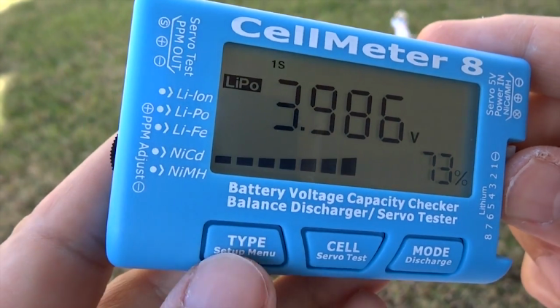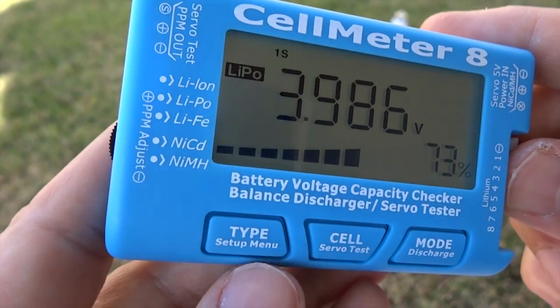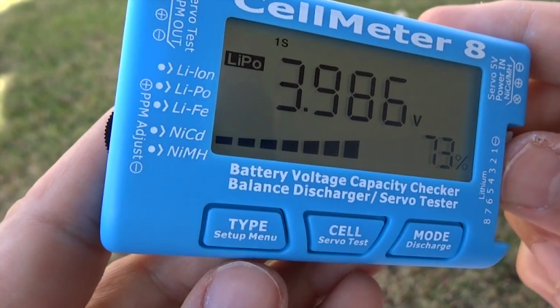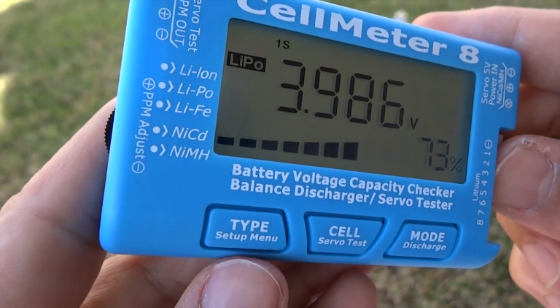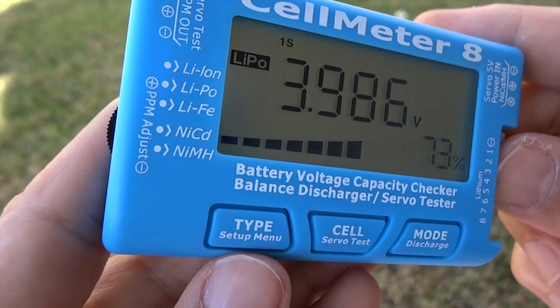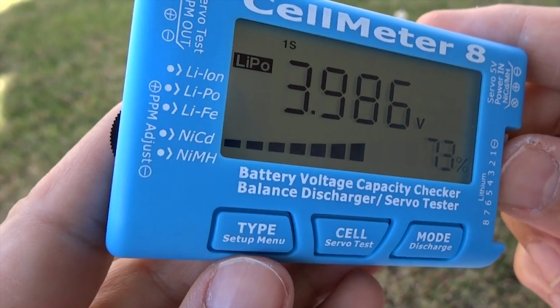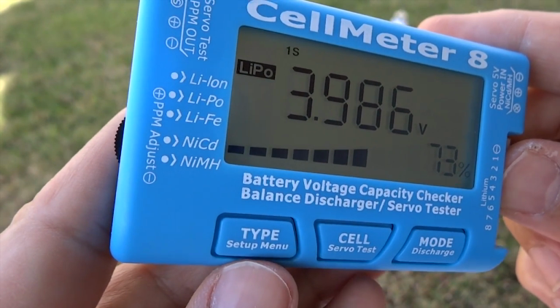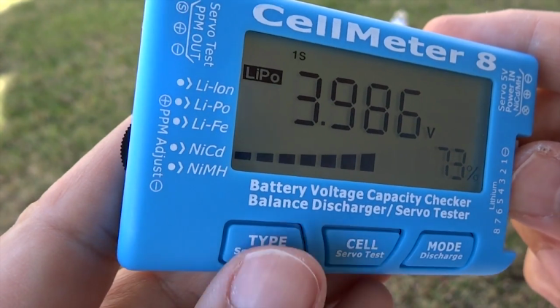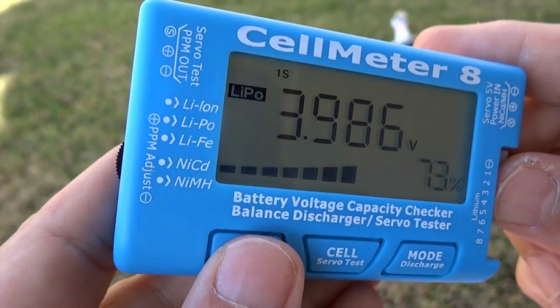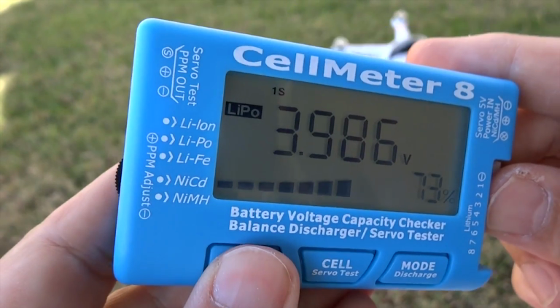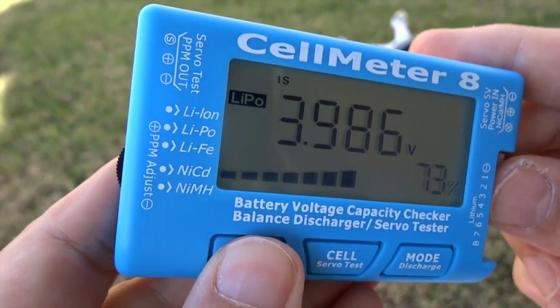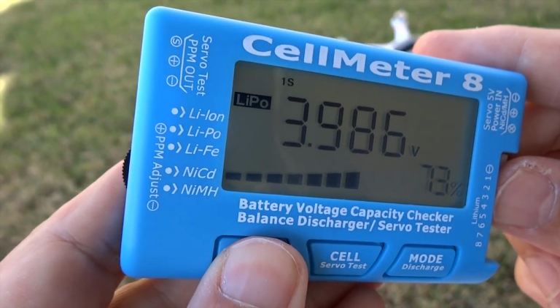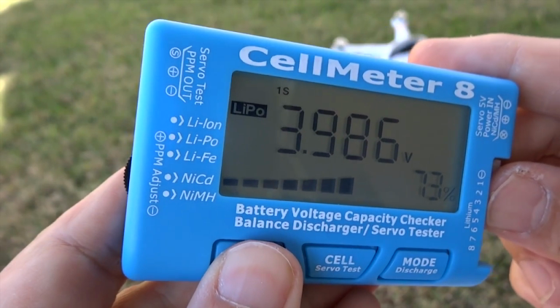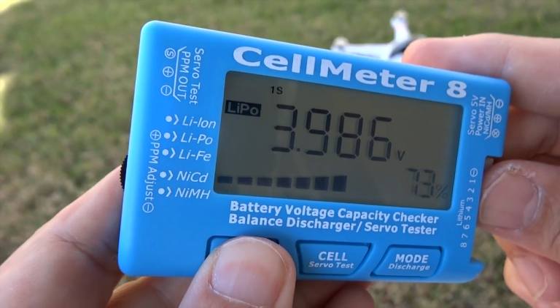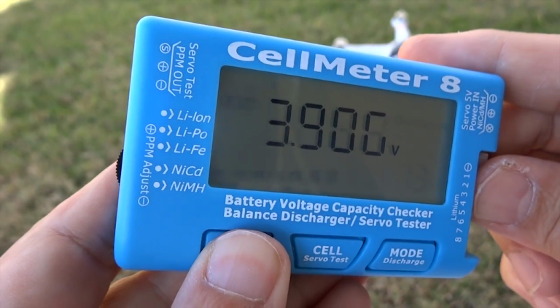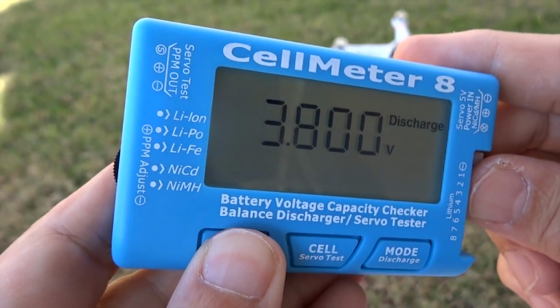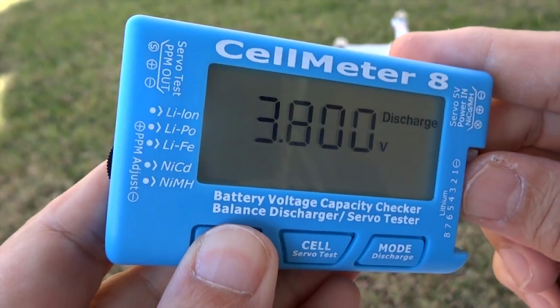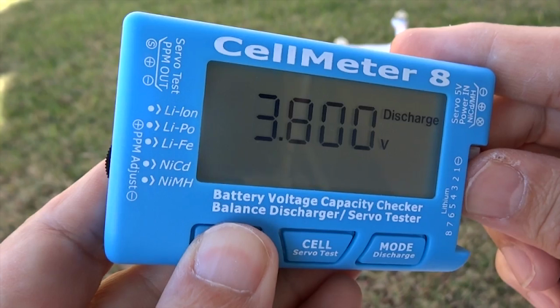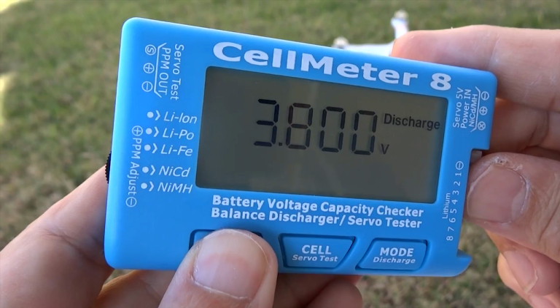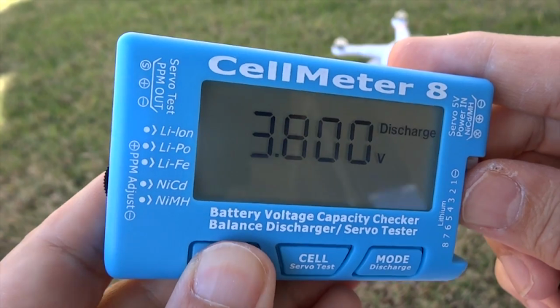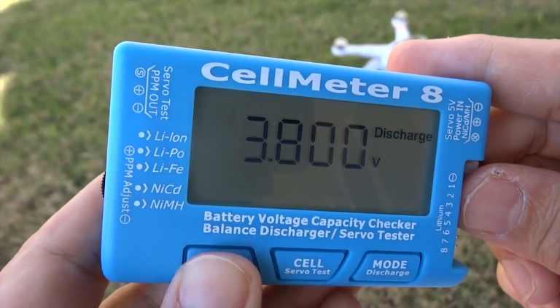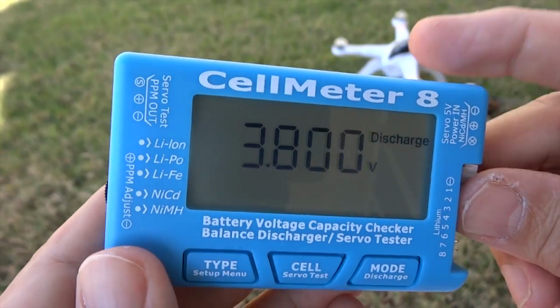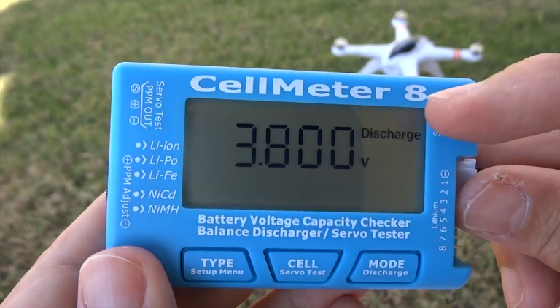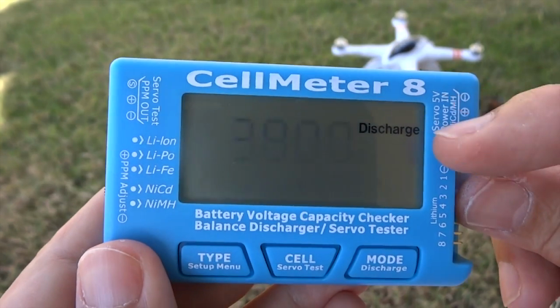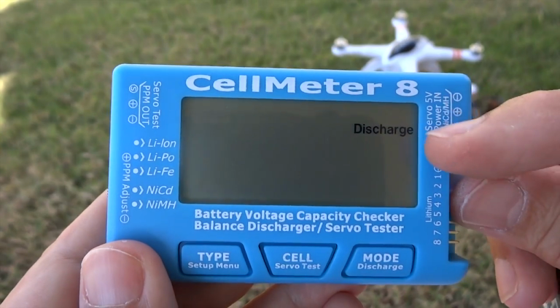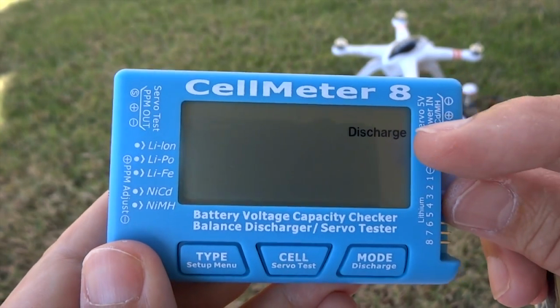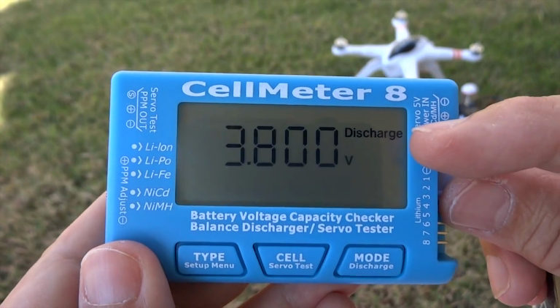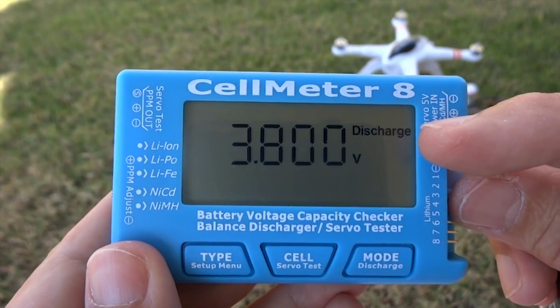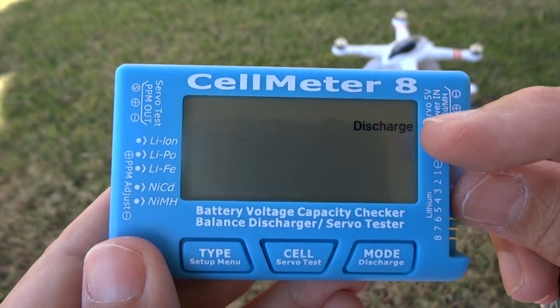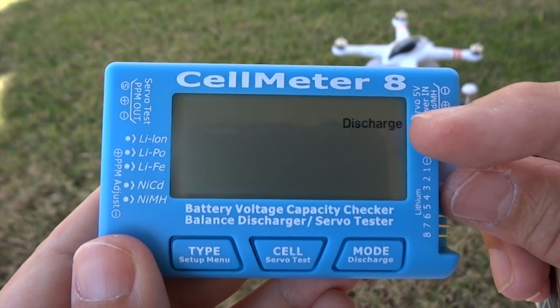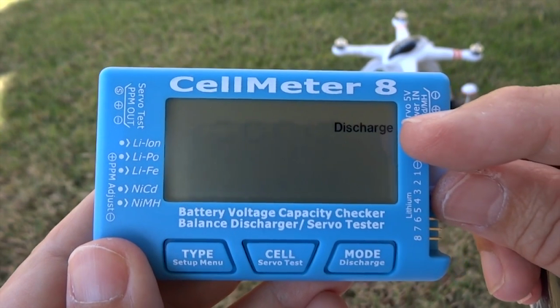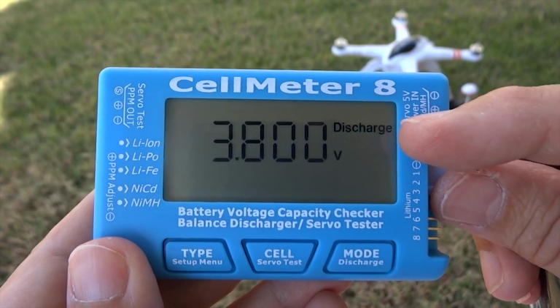You can also balance charge your LiPo for storage. I set it to 3.8 volts. You can change that.